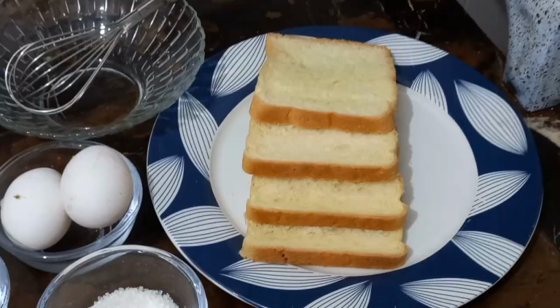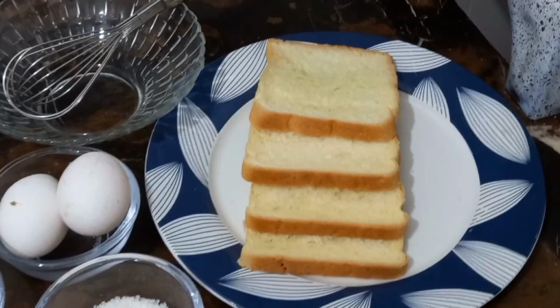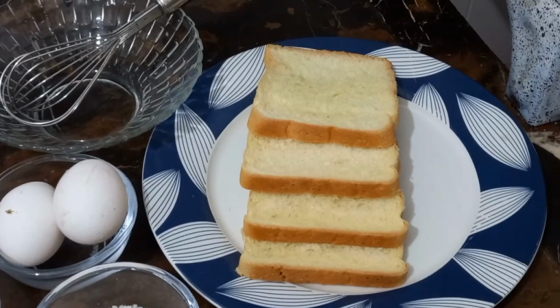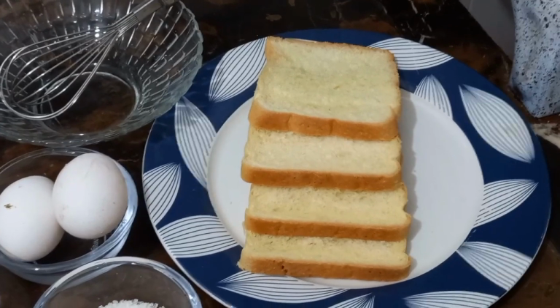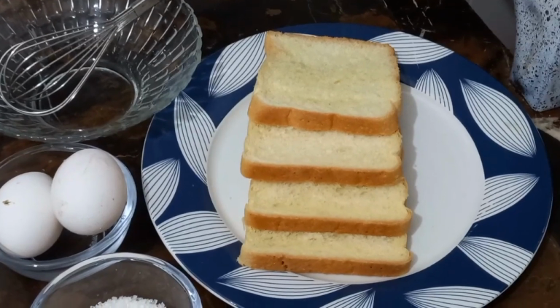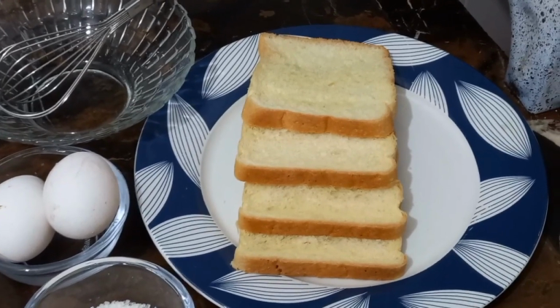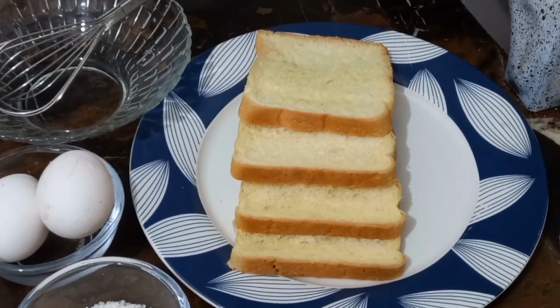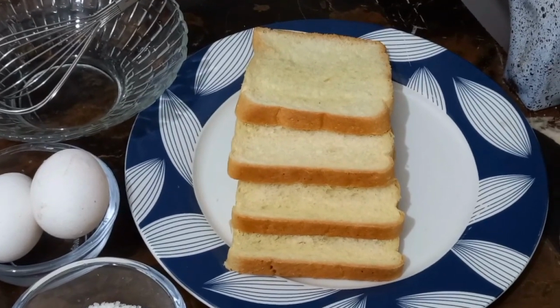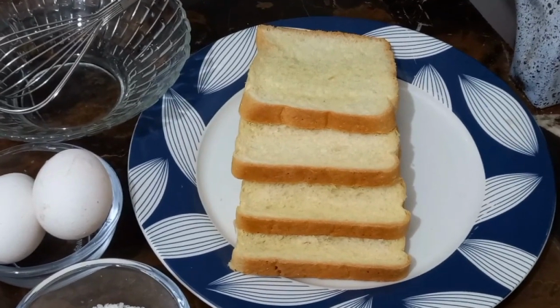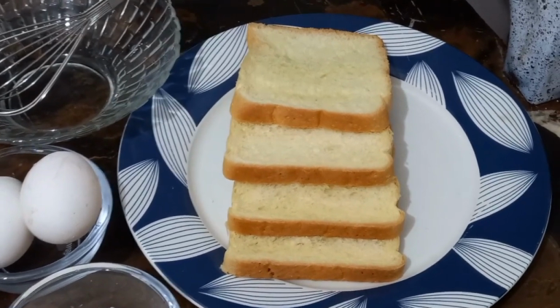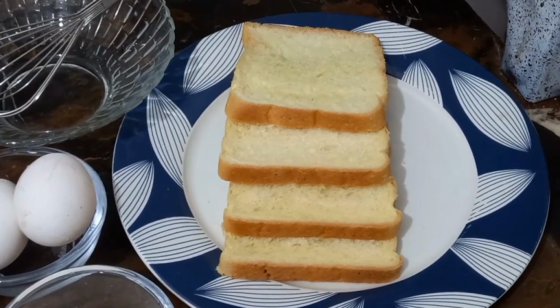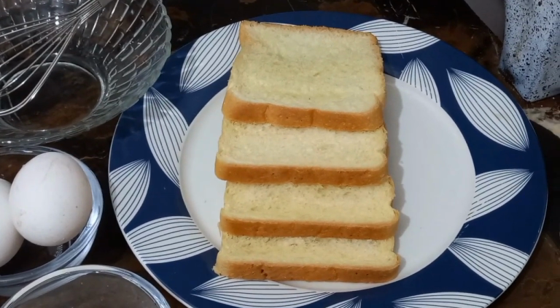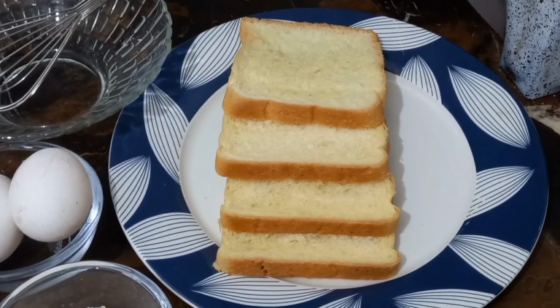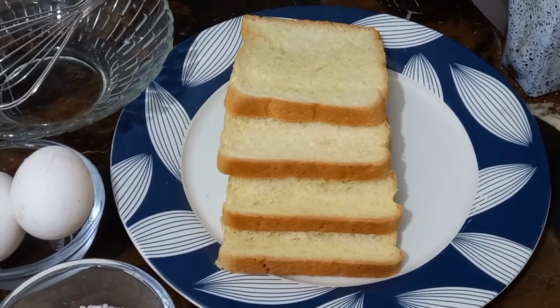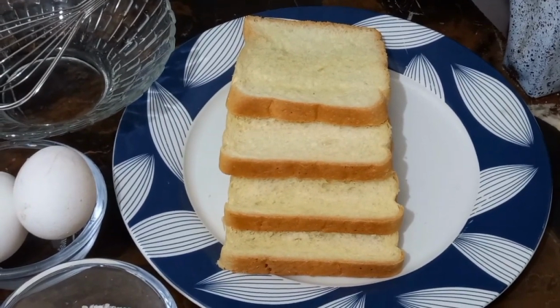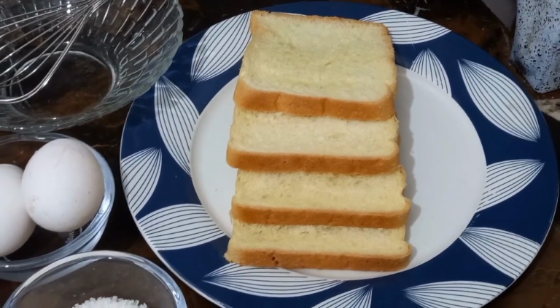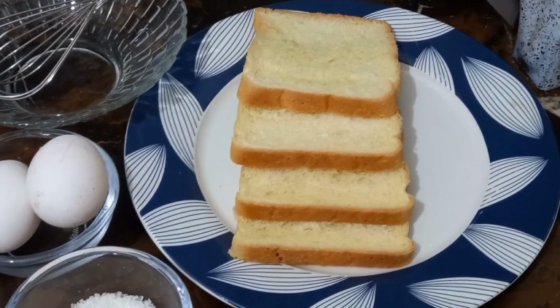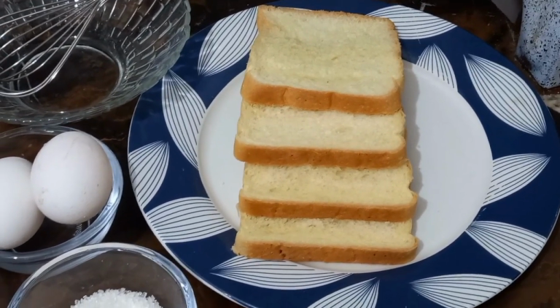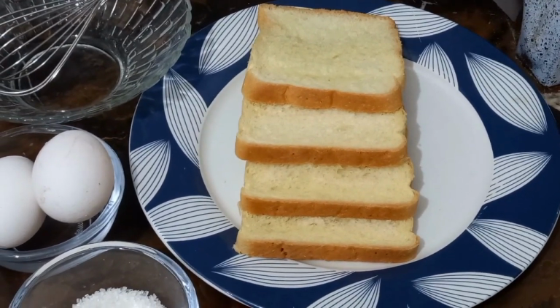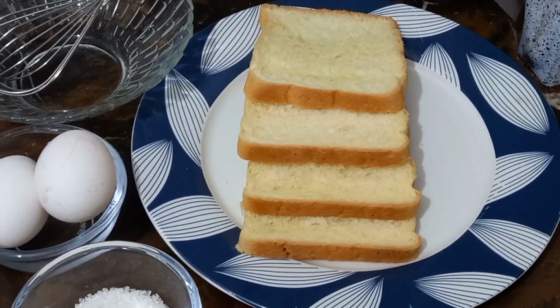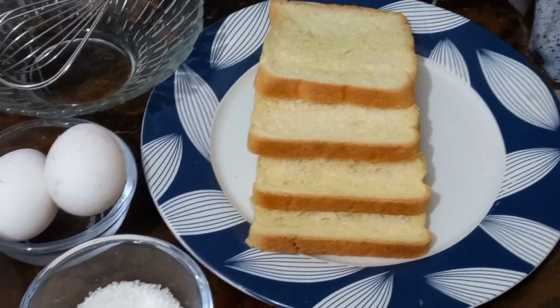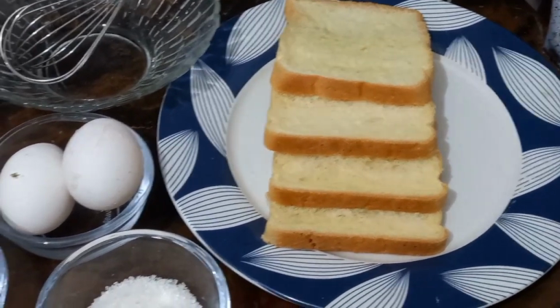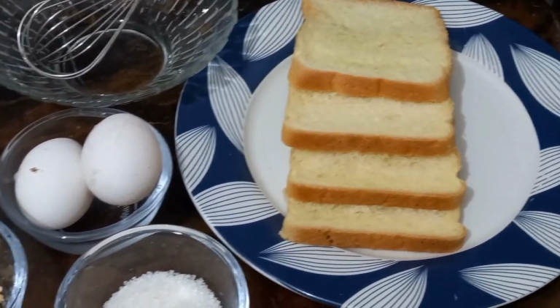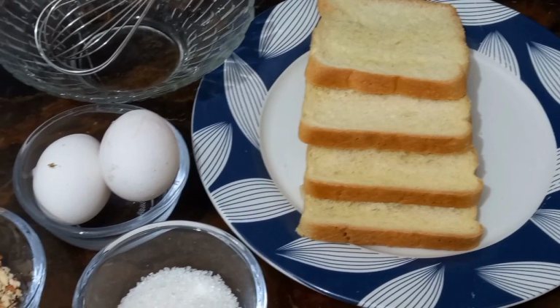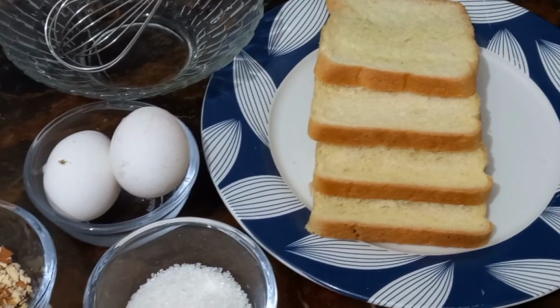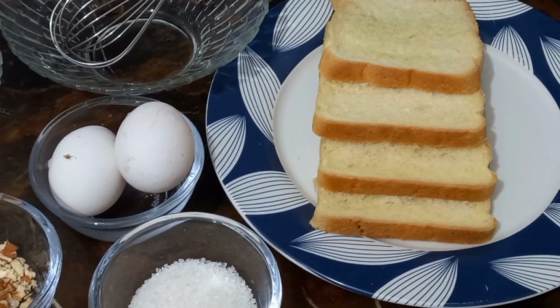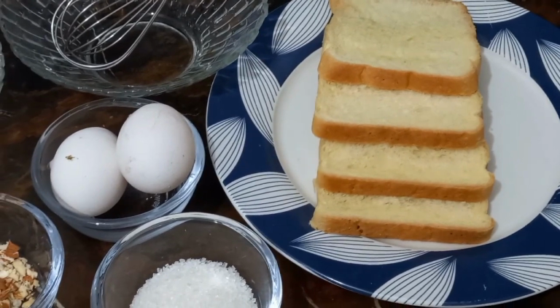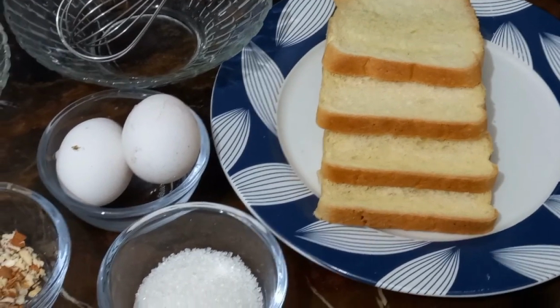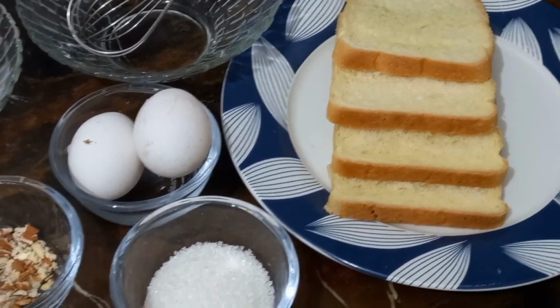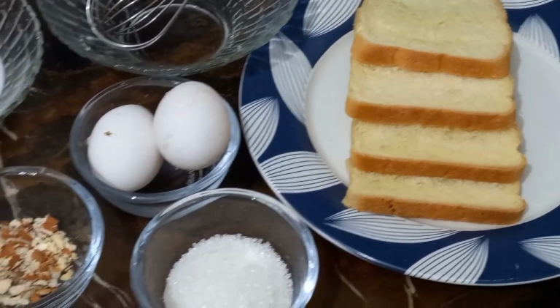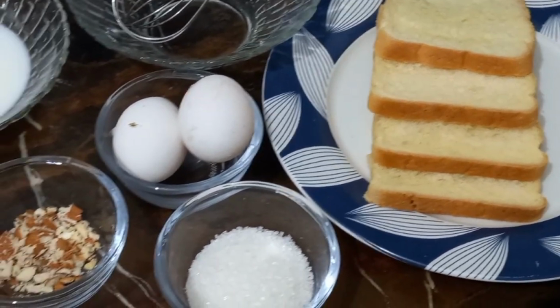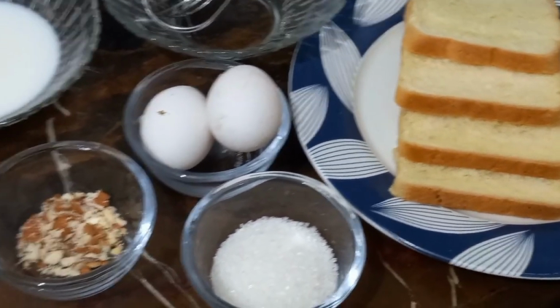How are you? I hope you will be very good. Today's recipe is fluffy French toast.